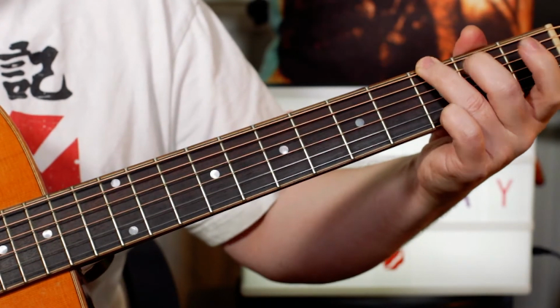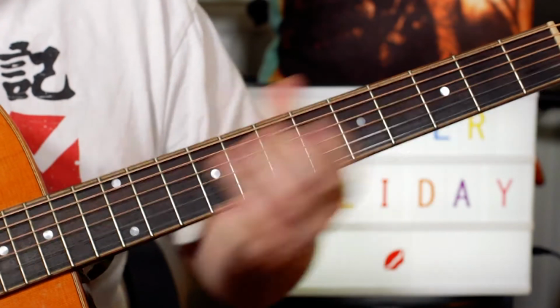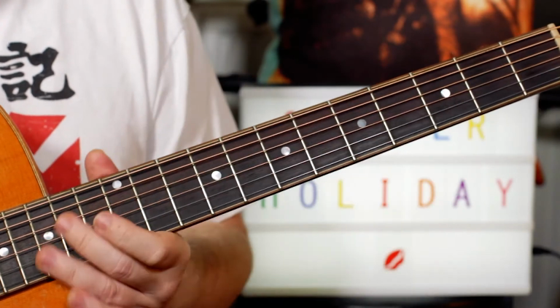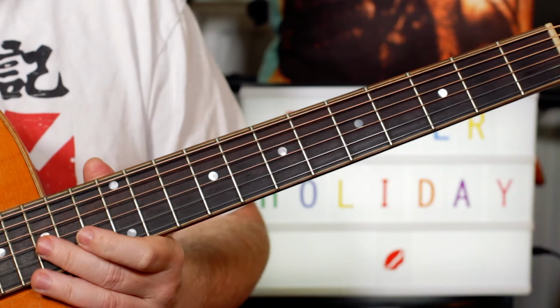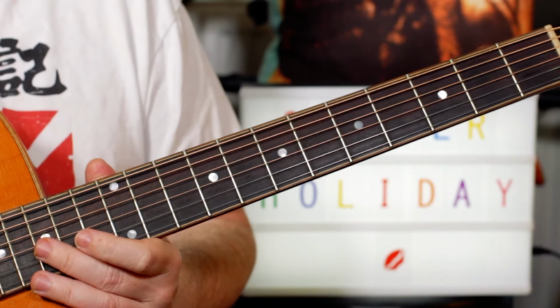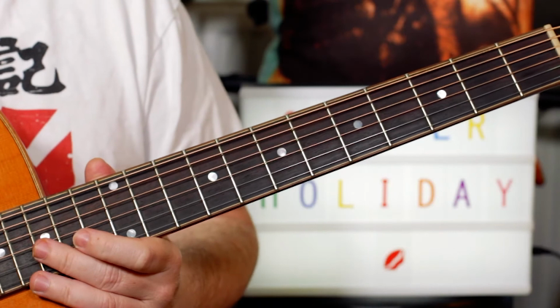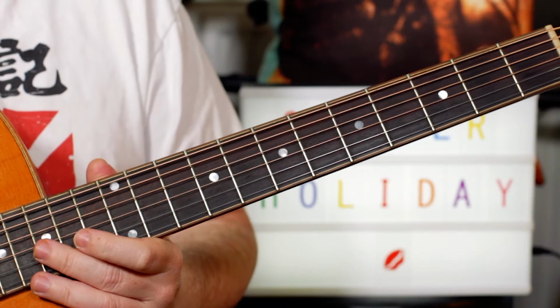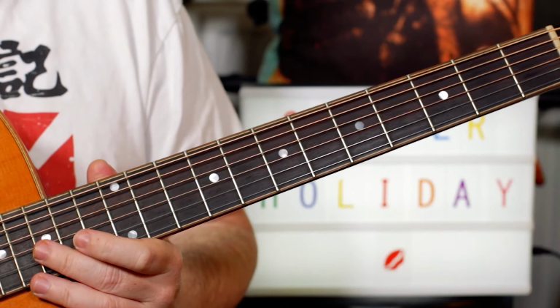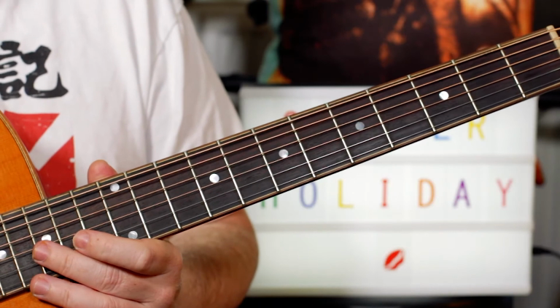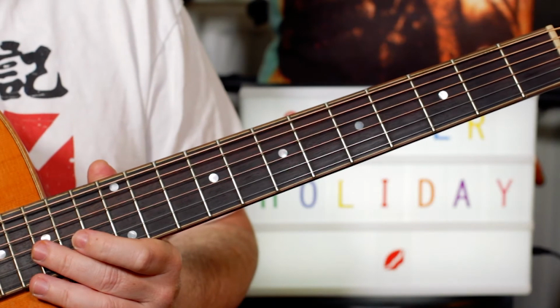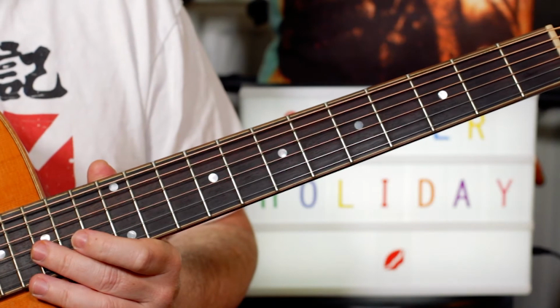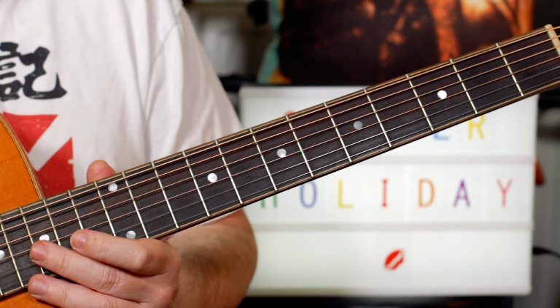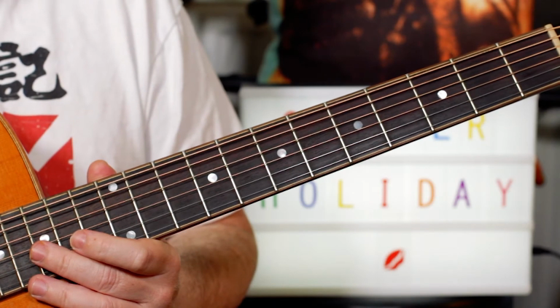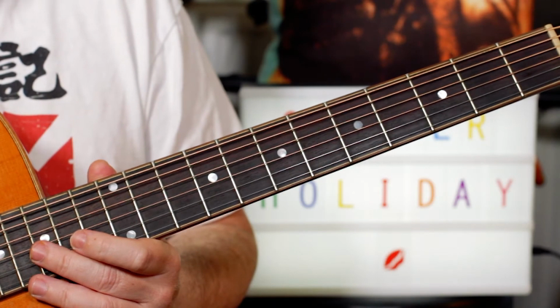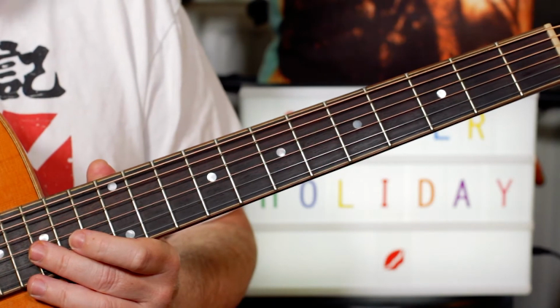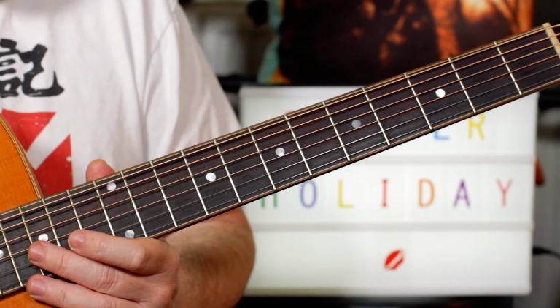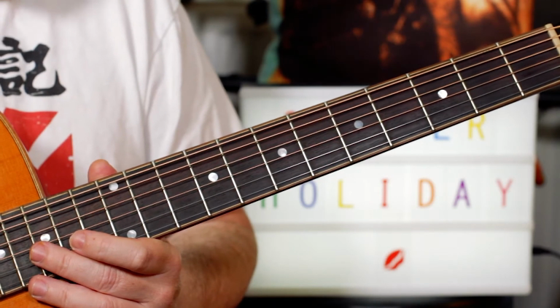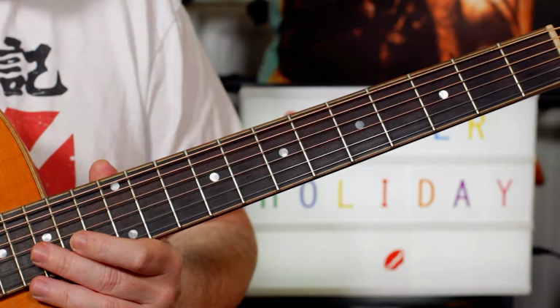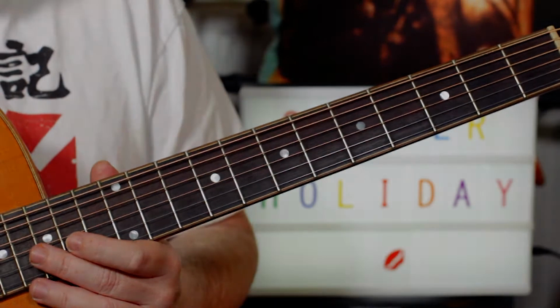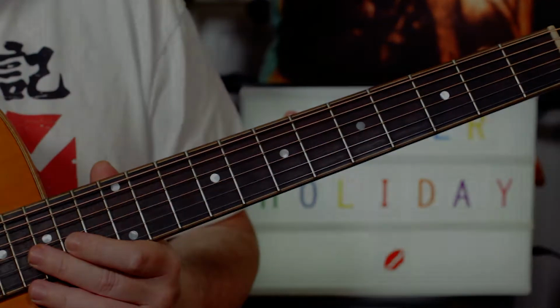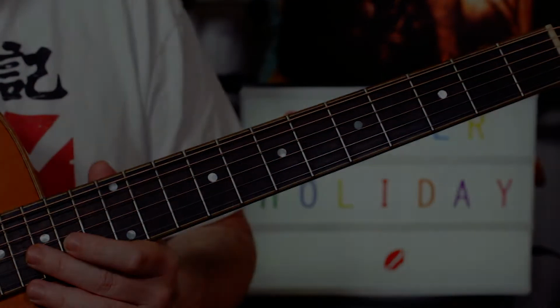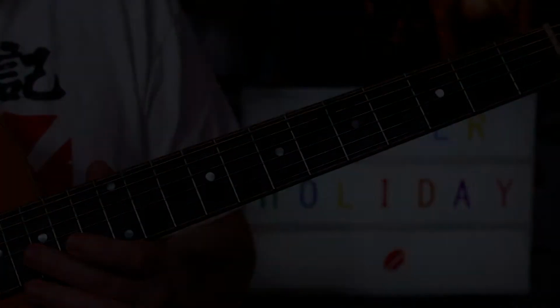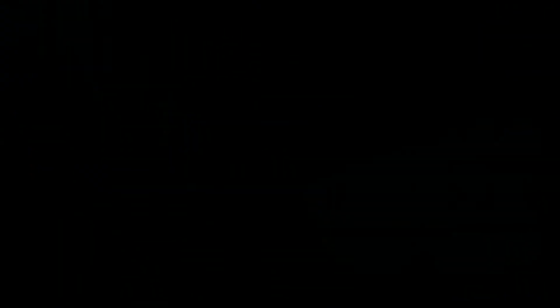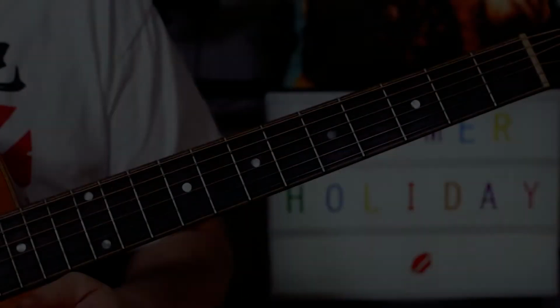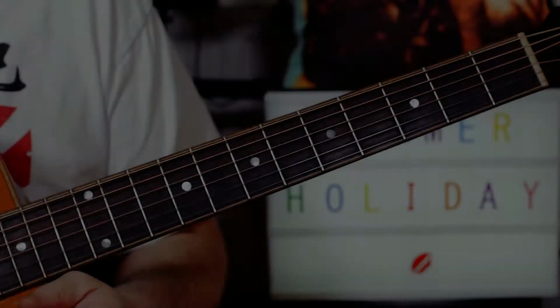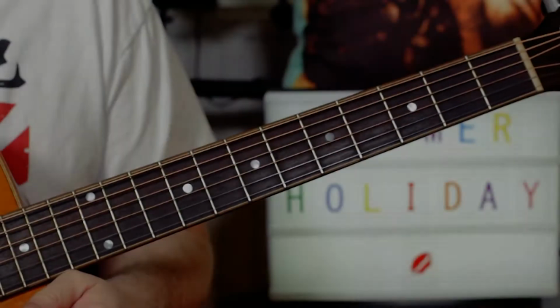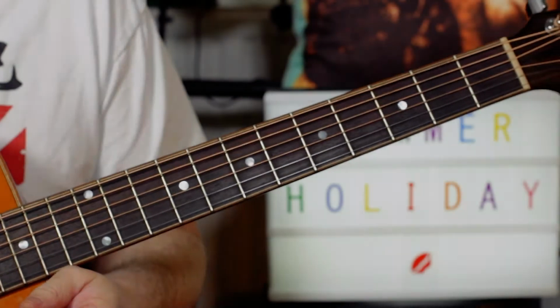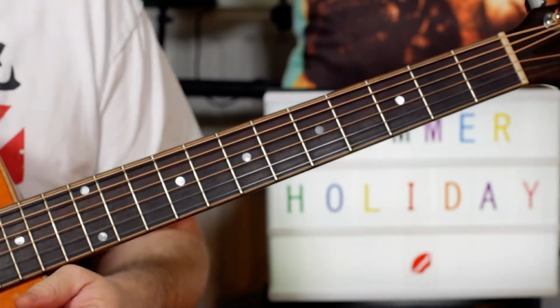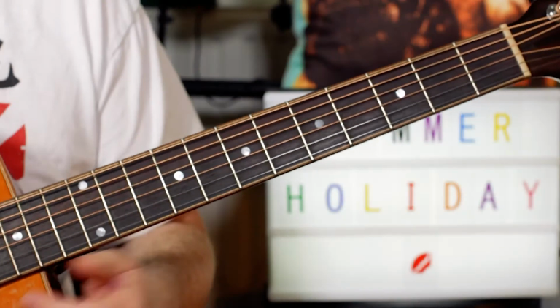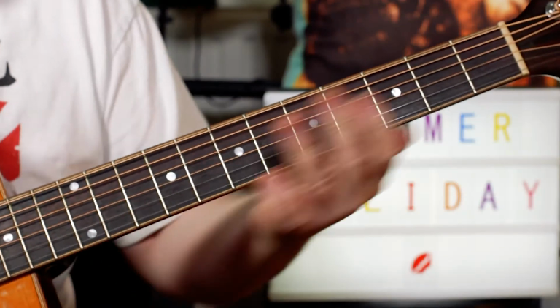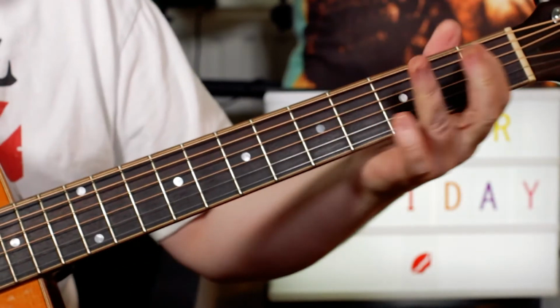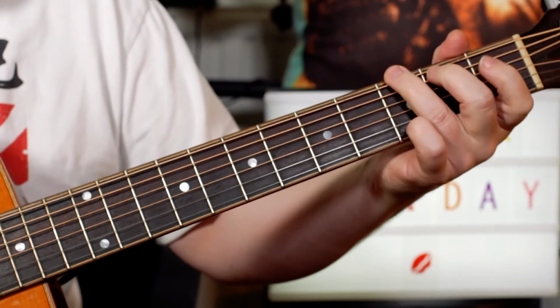Now play the F sharp again to take us back. Okay, so that's just one way to play the intro. Now for the chords for the song.